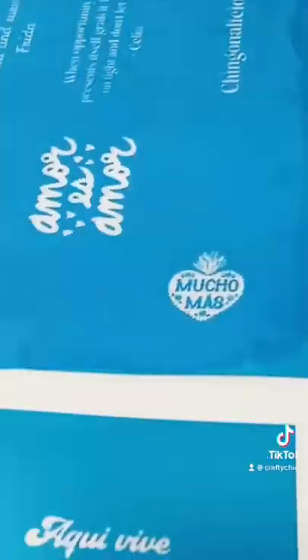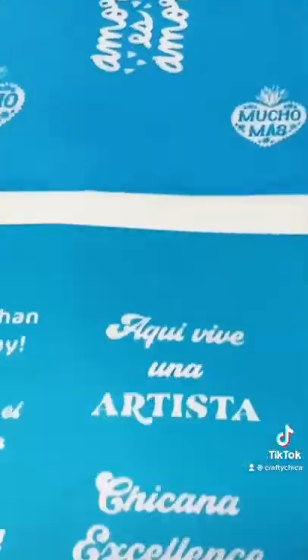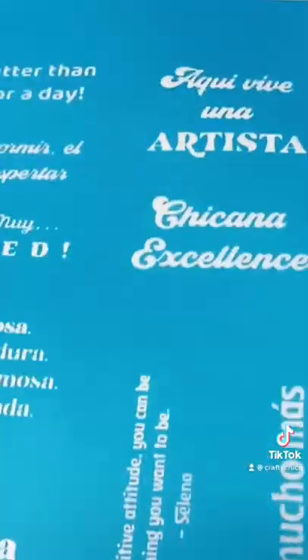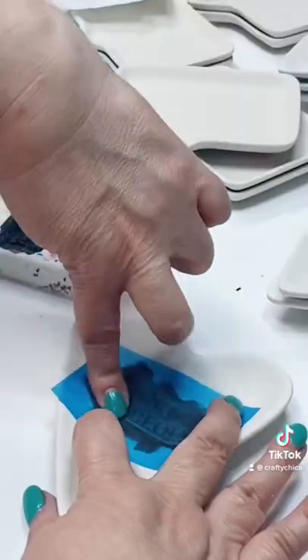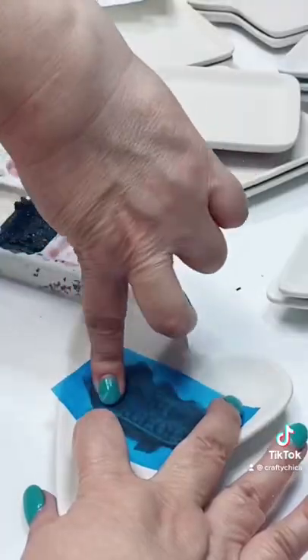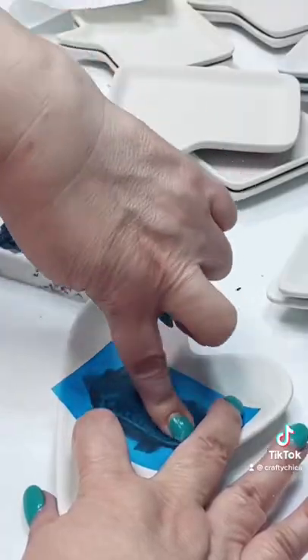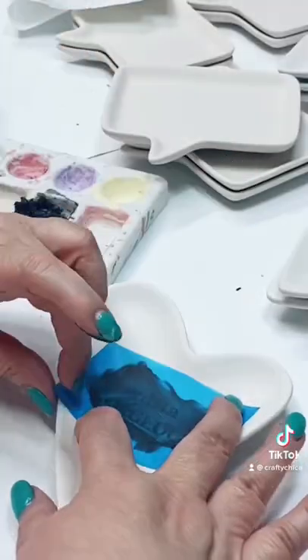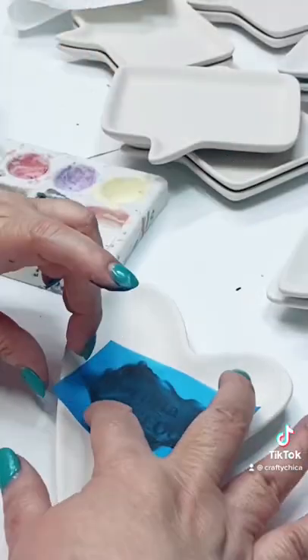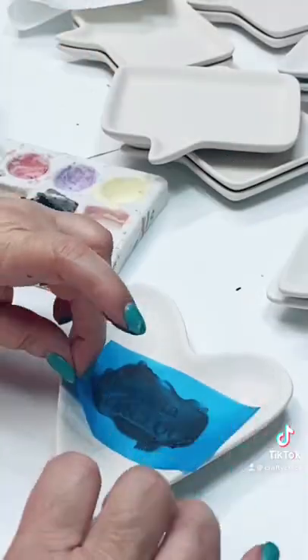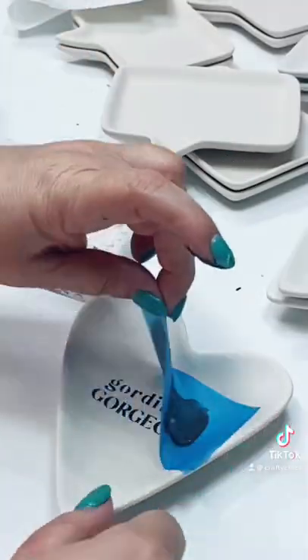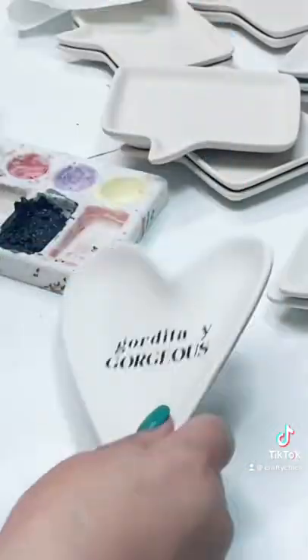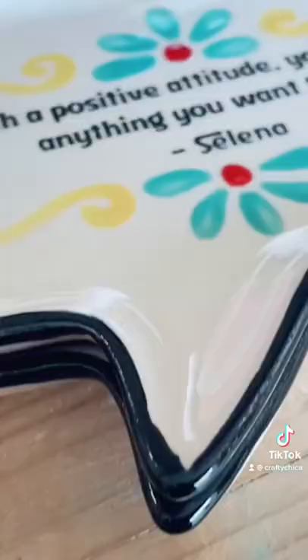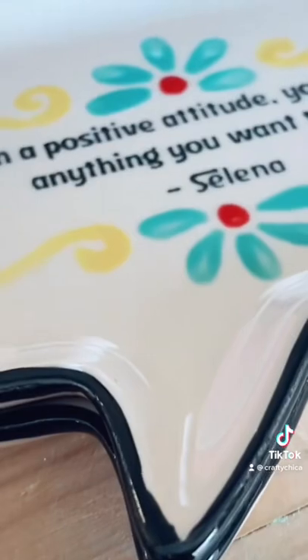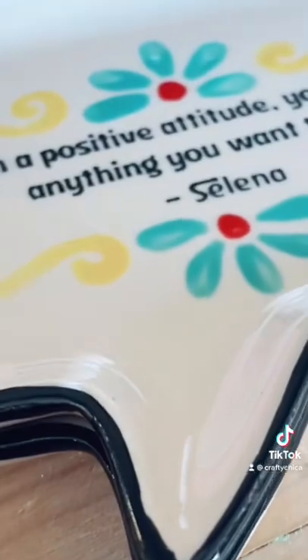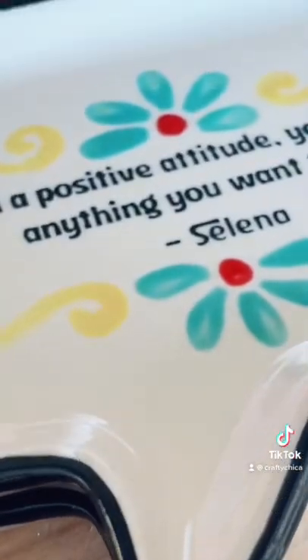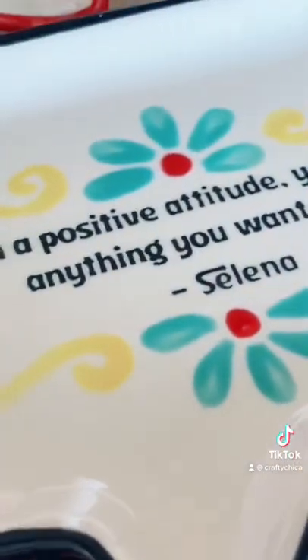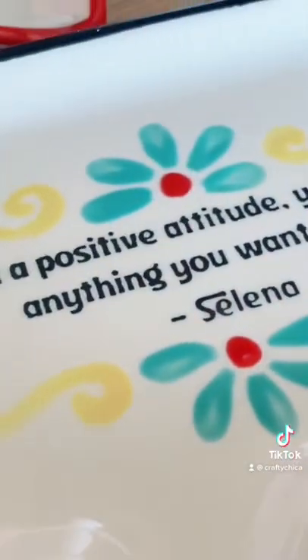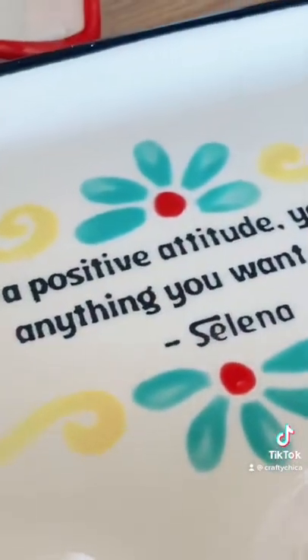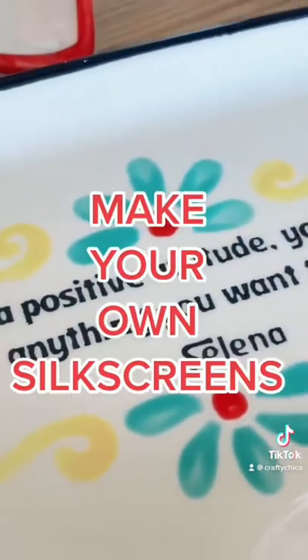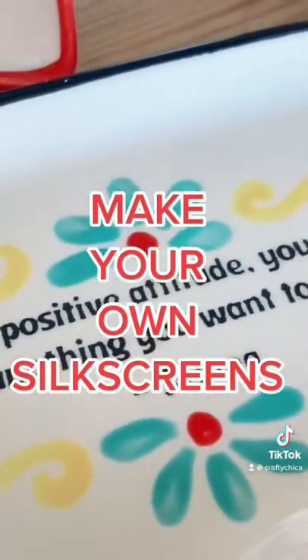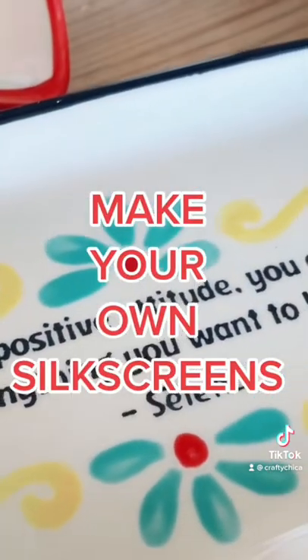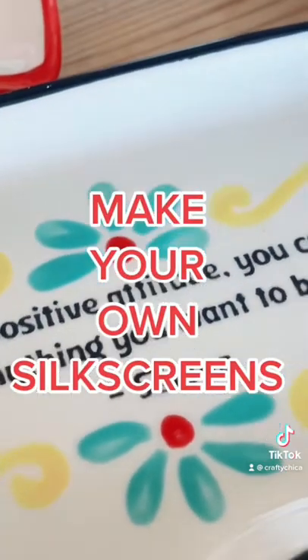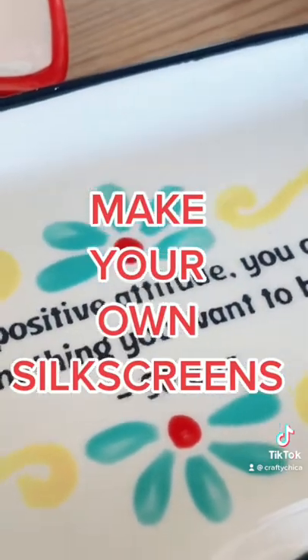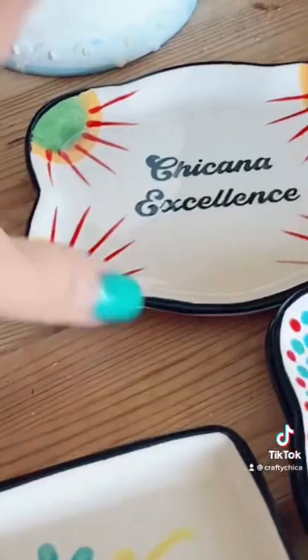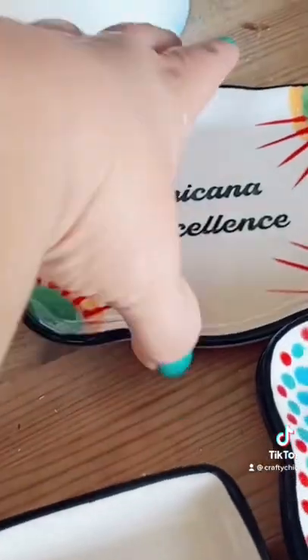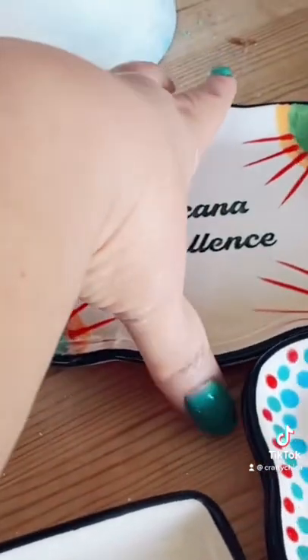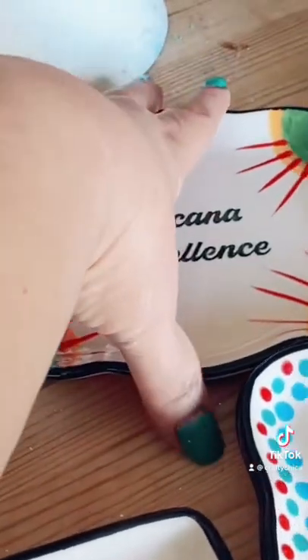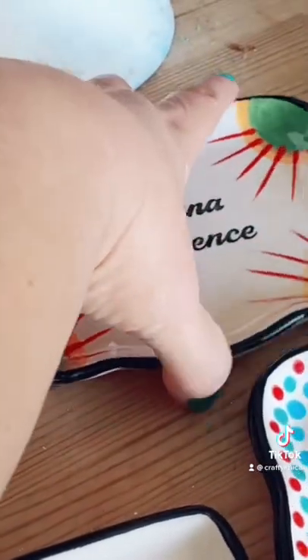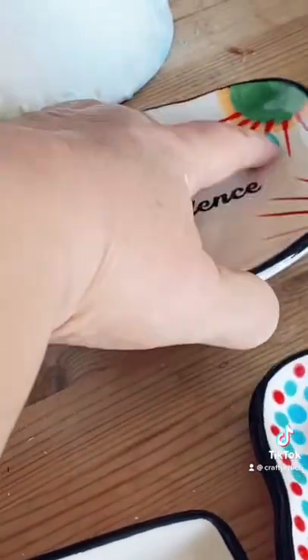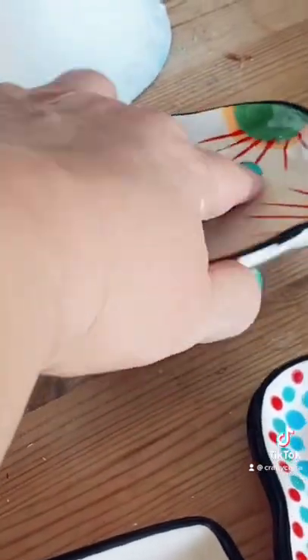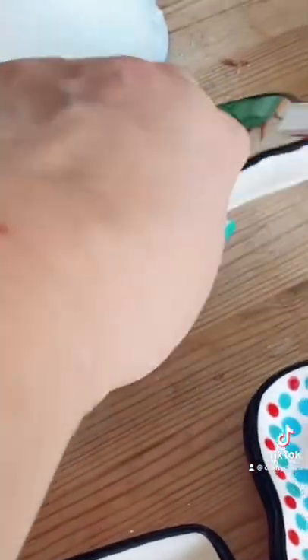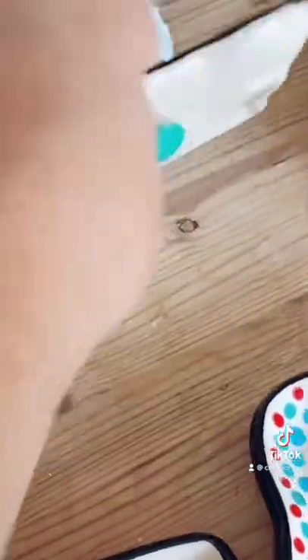I made a whole bunch of silk screens that I designed and used them on my fired ceramics. Oh my gosh, the possibilities are endless!